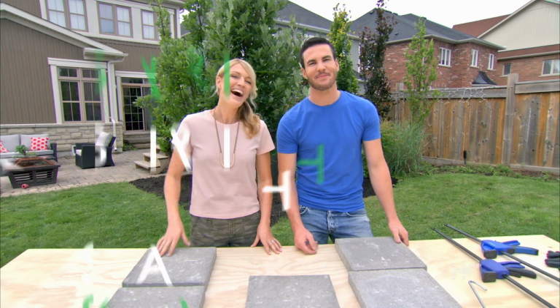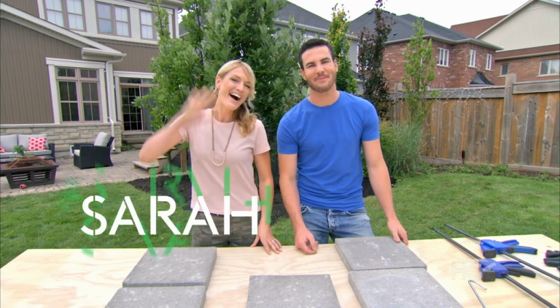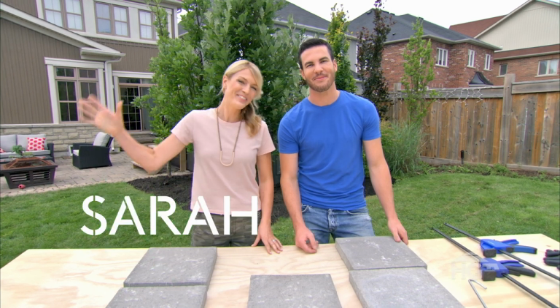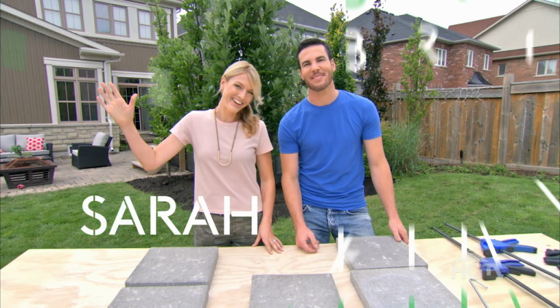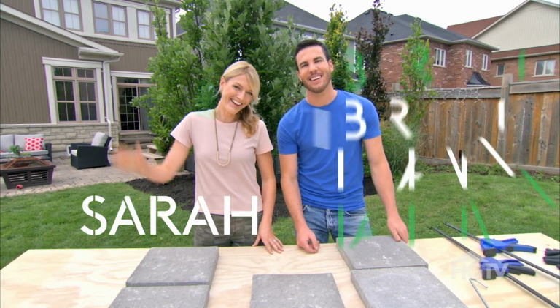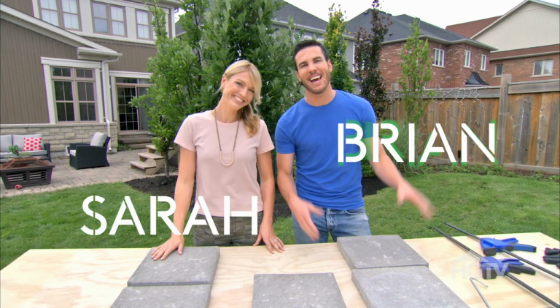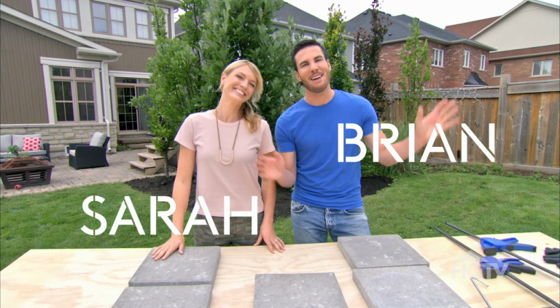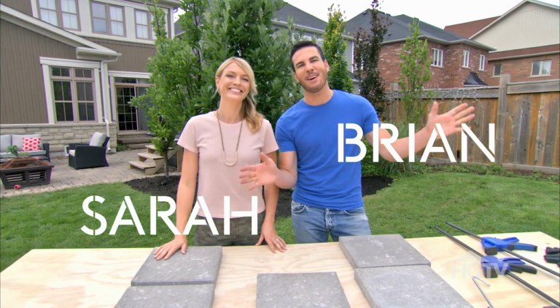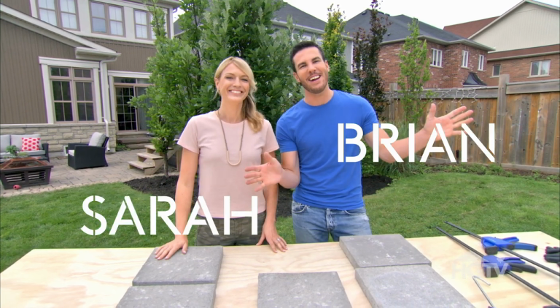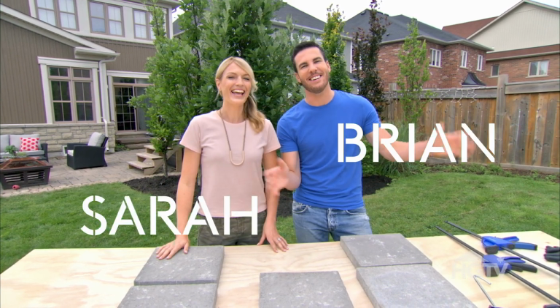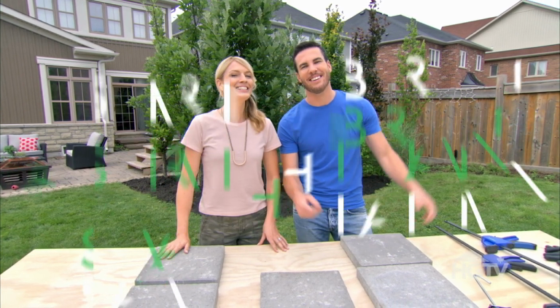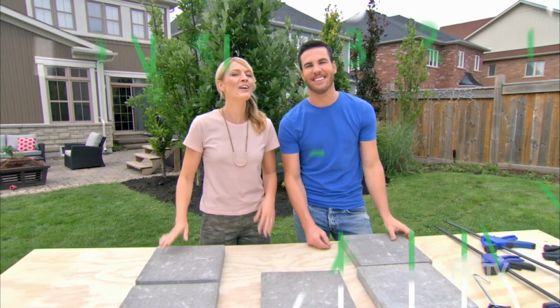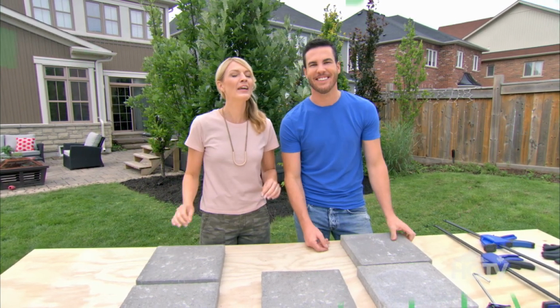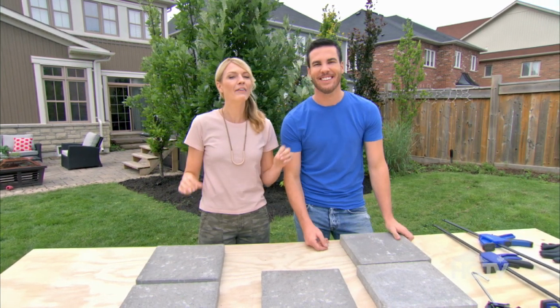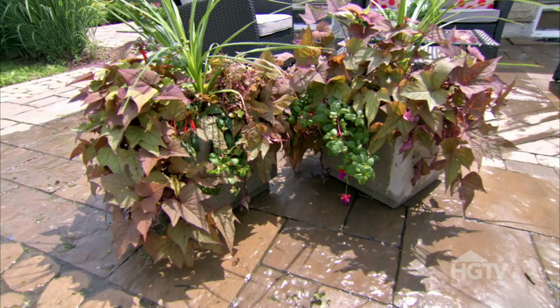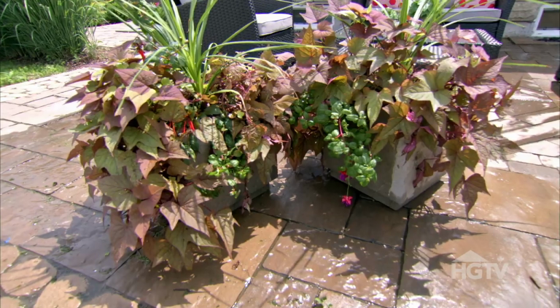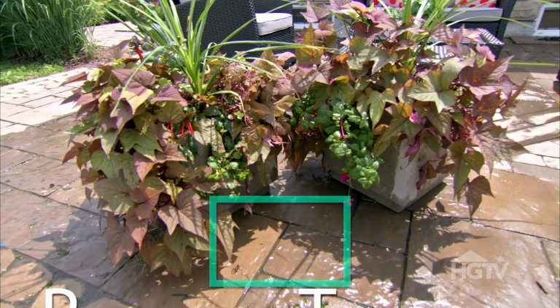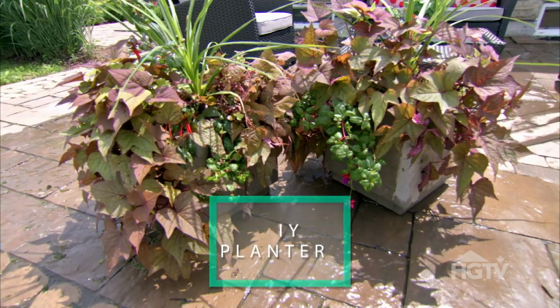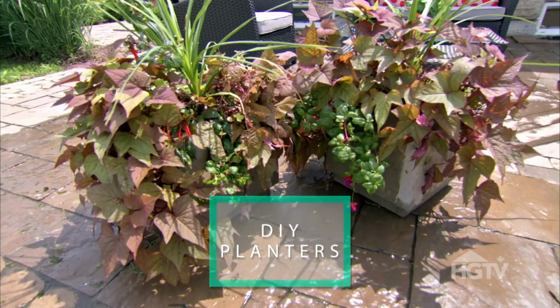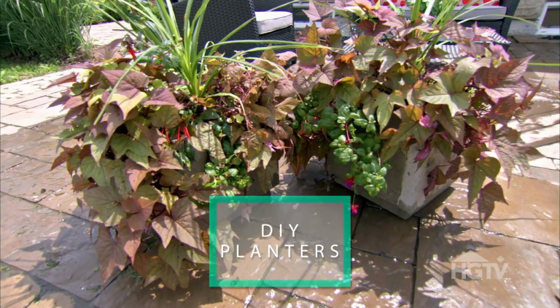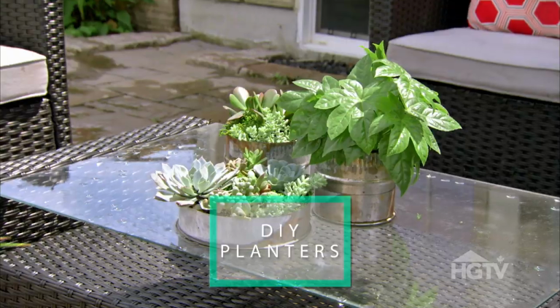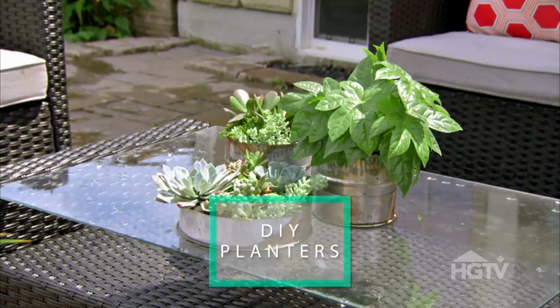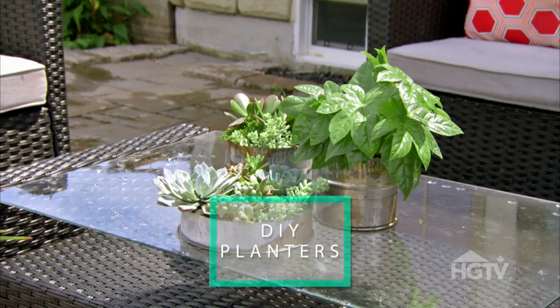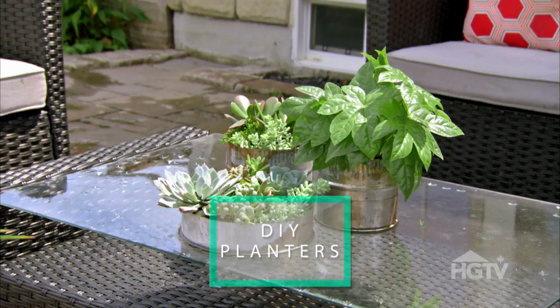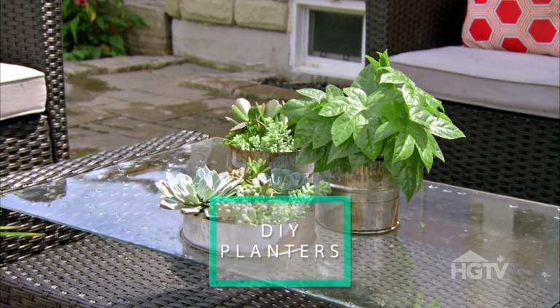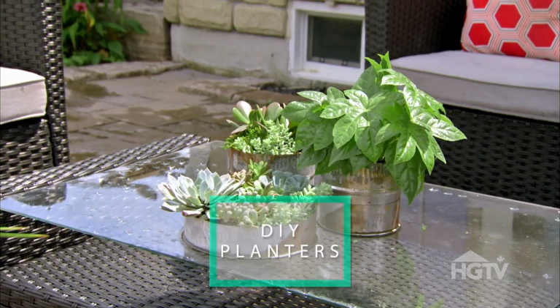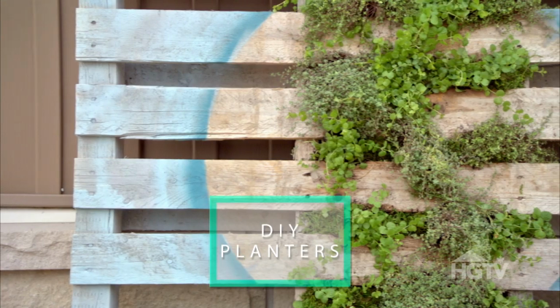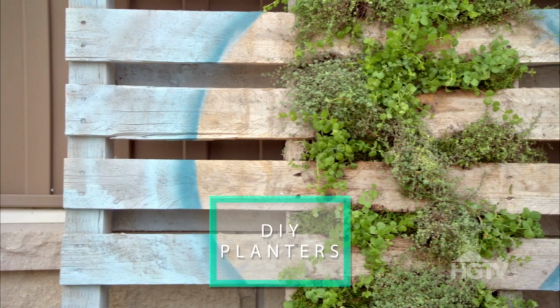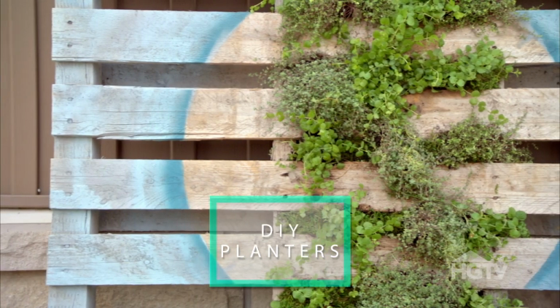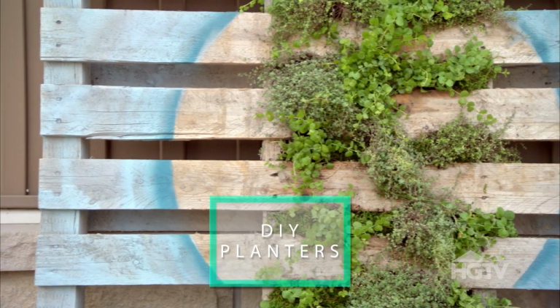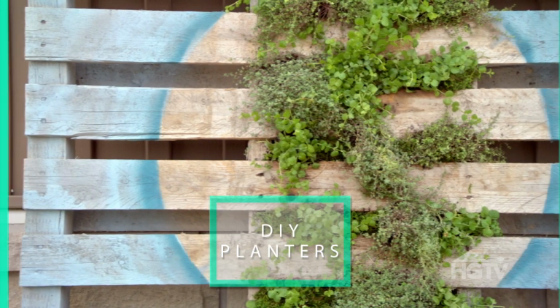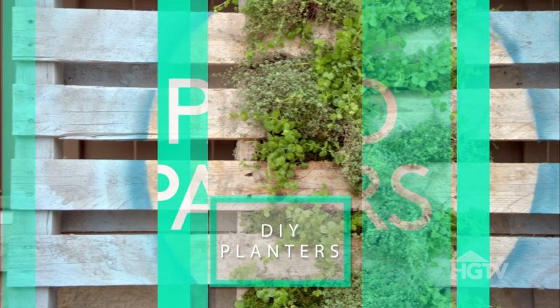I'm Sarah. And I'm Brian. And today we have three super cool upcycled planter projects to show you.